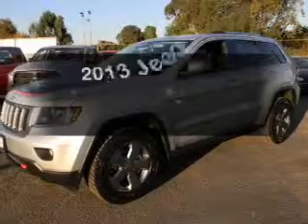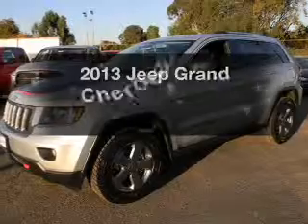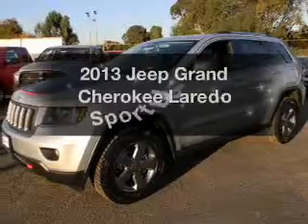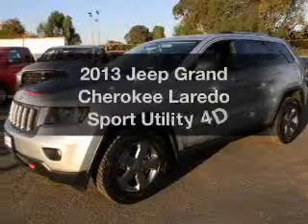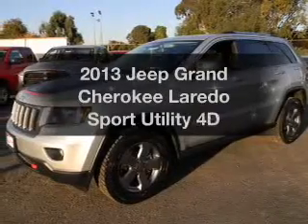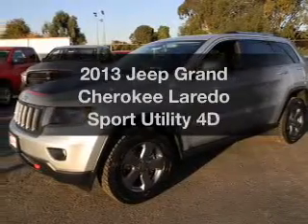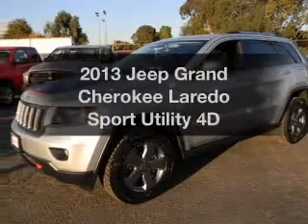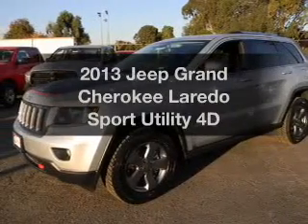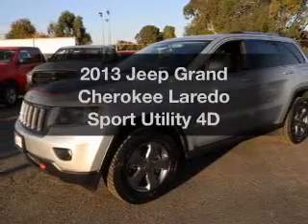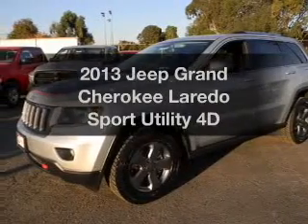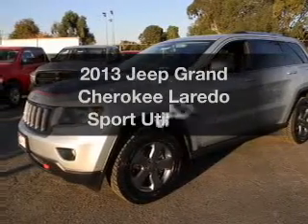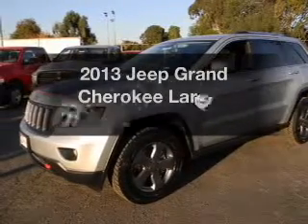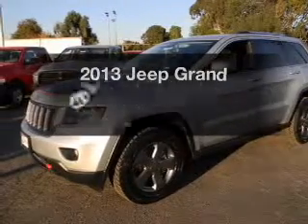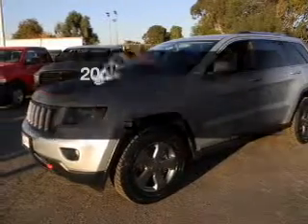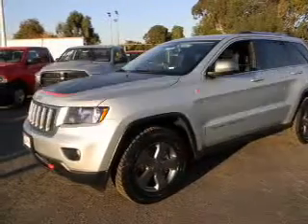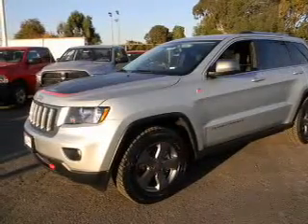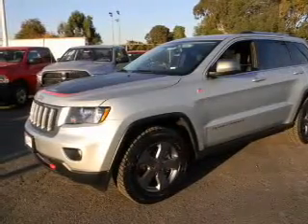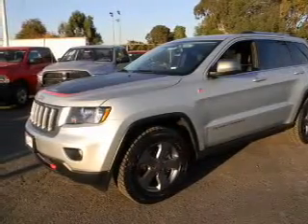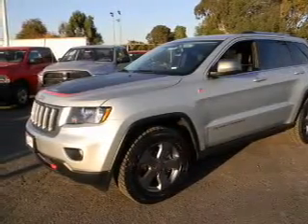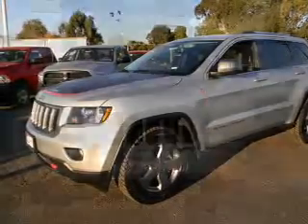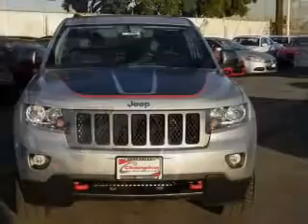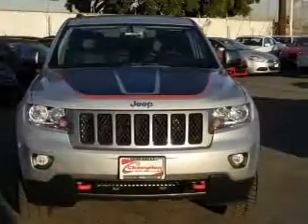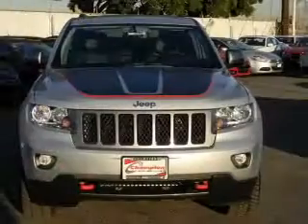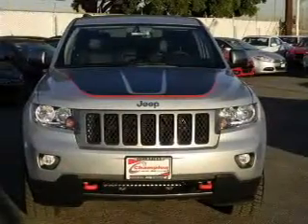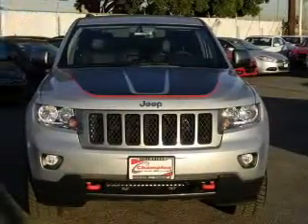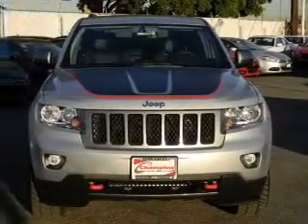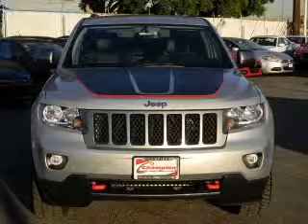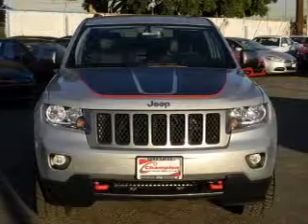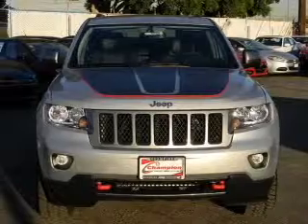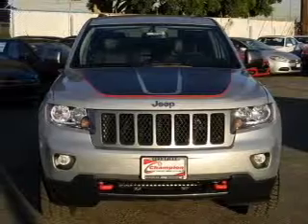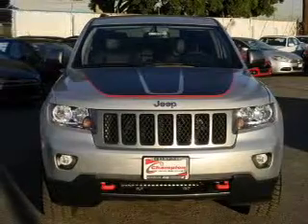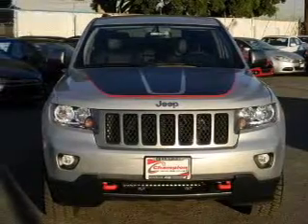Introducing the 2013 Jeep Grand Cherokee. Everything you need under one roof with this great vehicle.